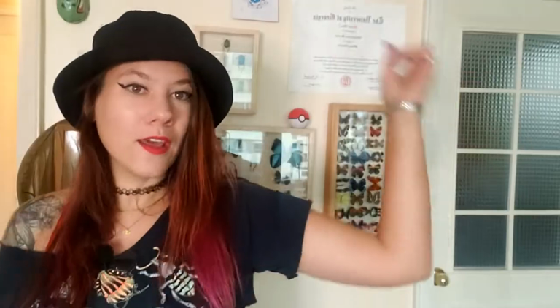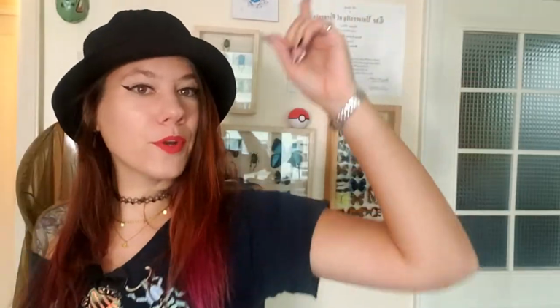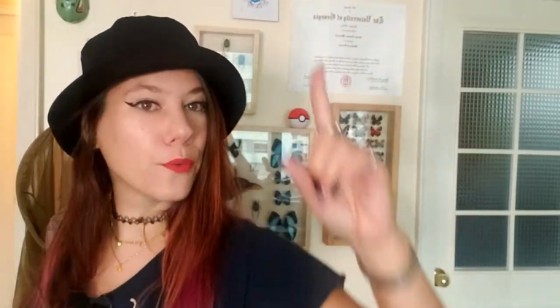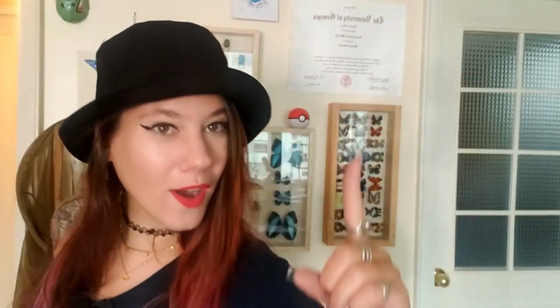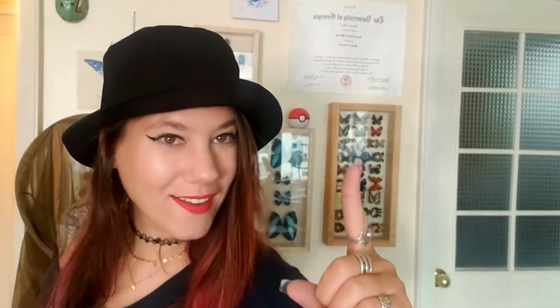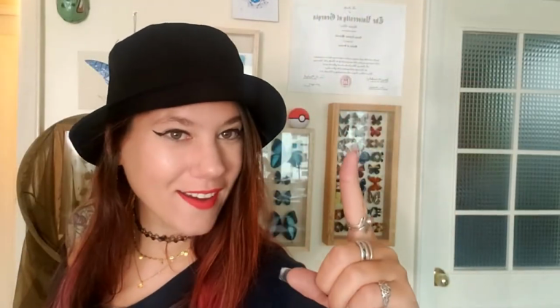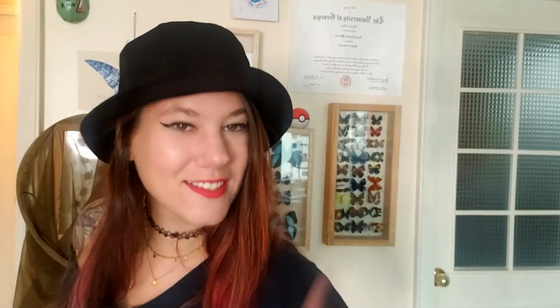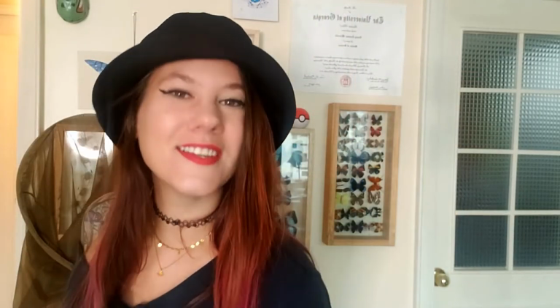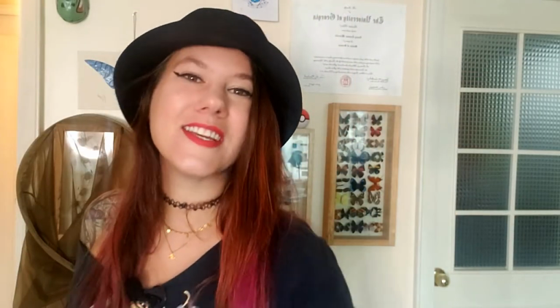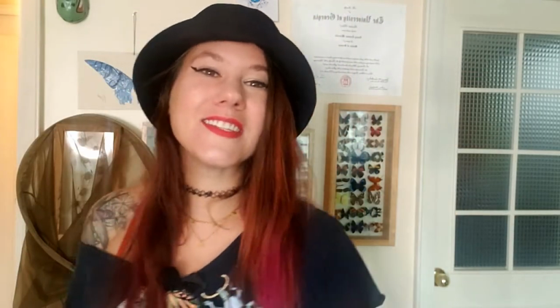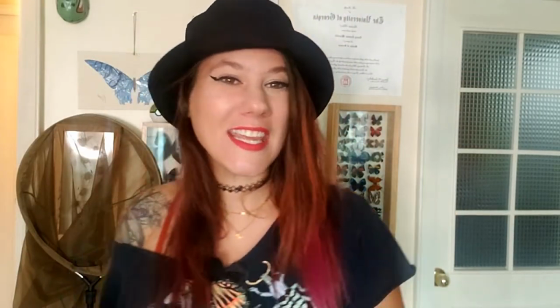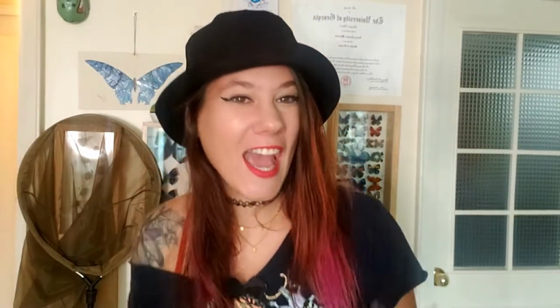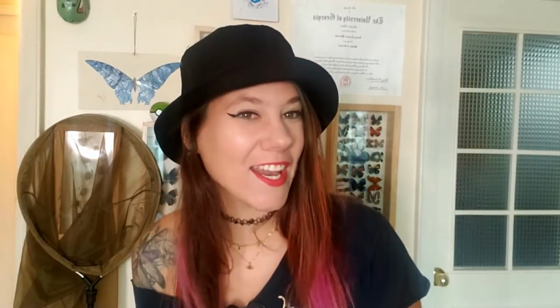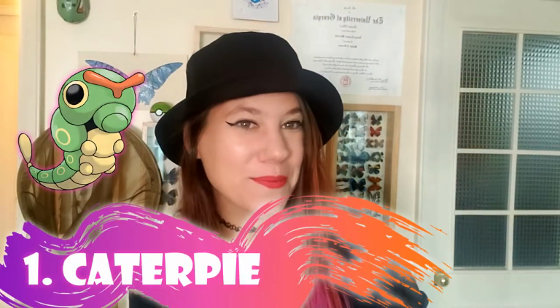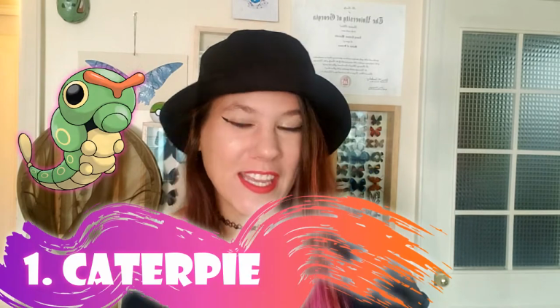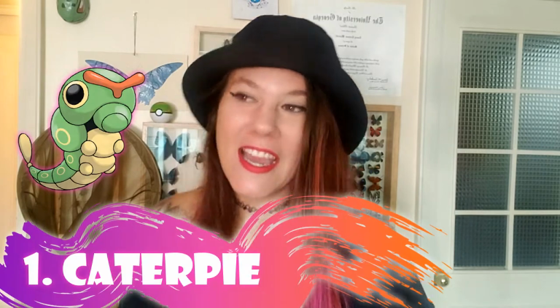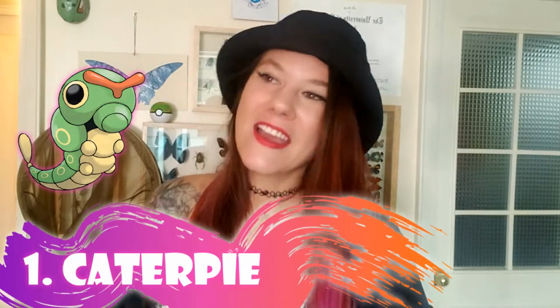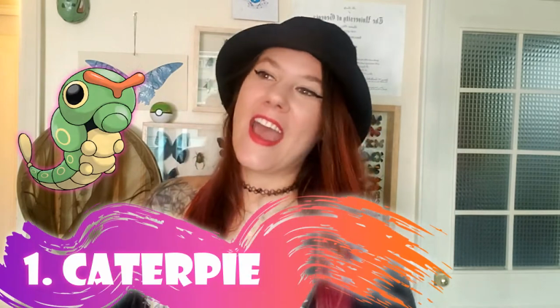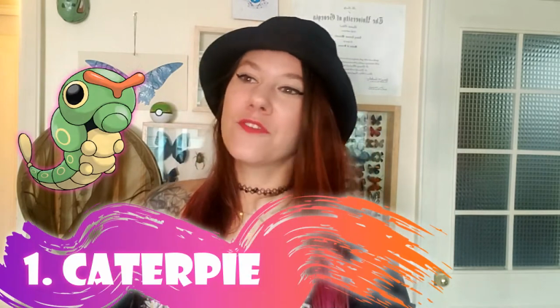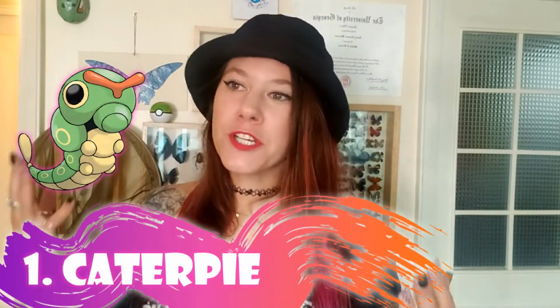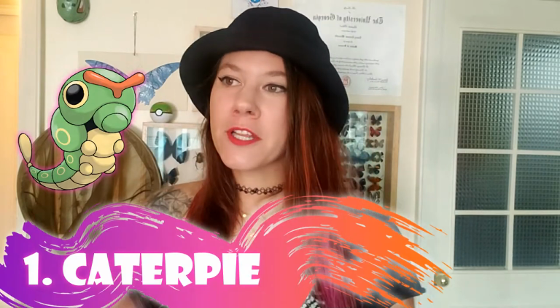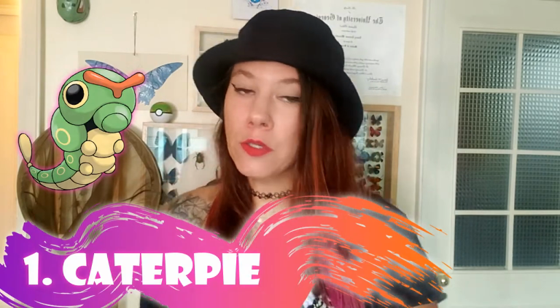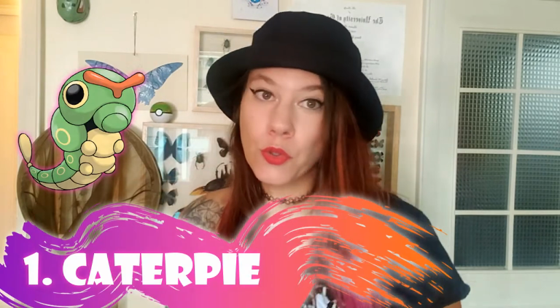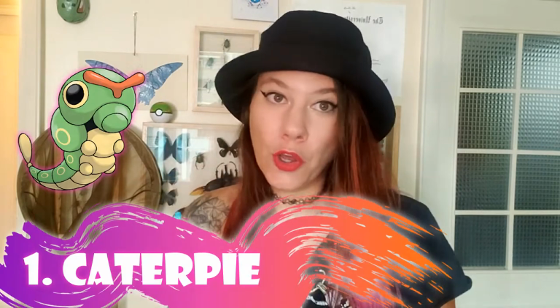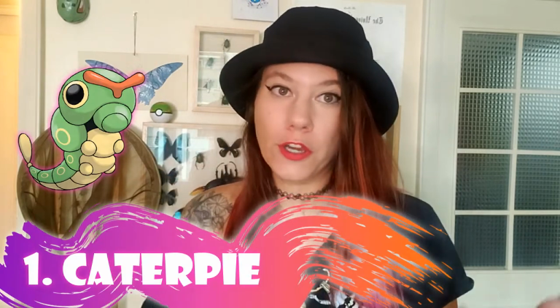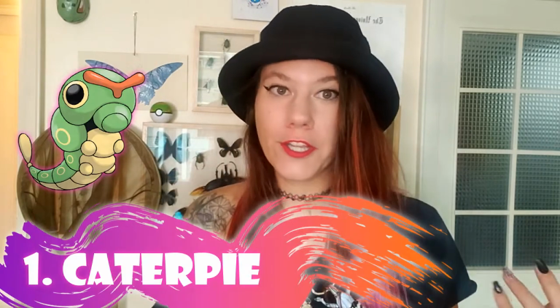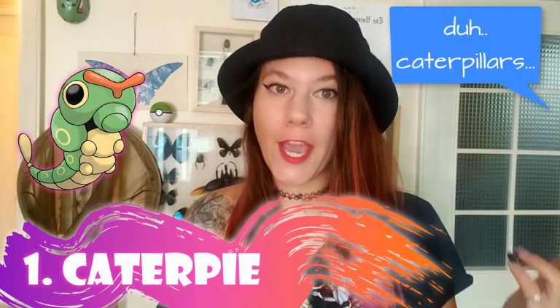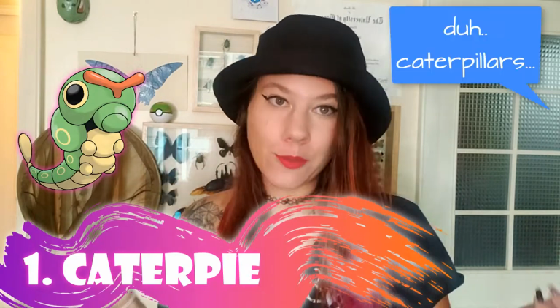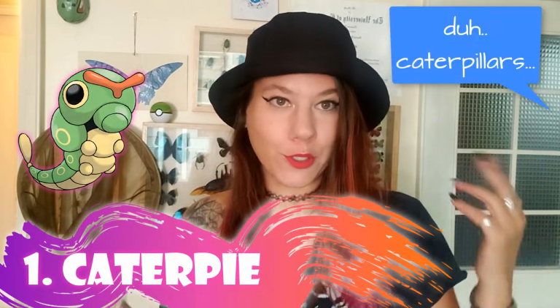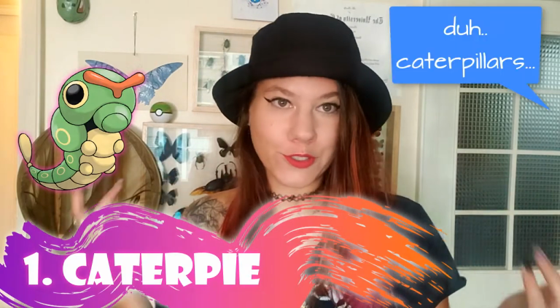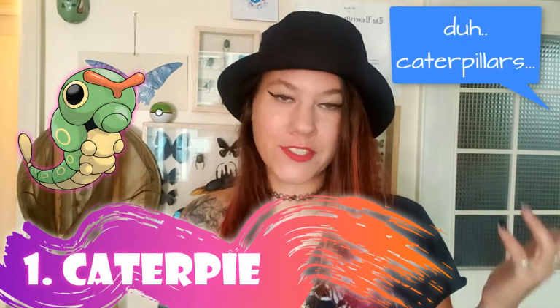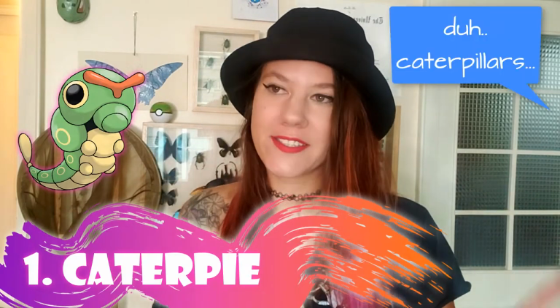Number one on this list is Caterpie. And of course you're like, look, caterpillars exist.